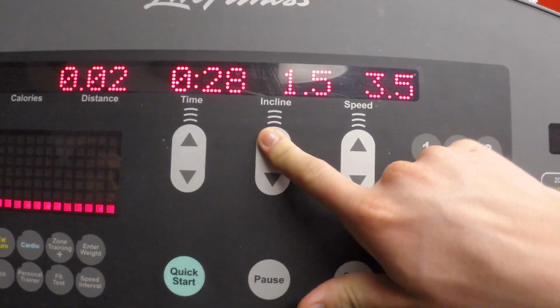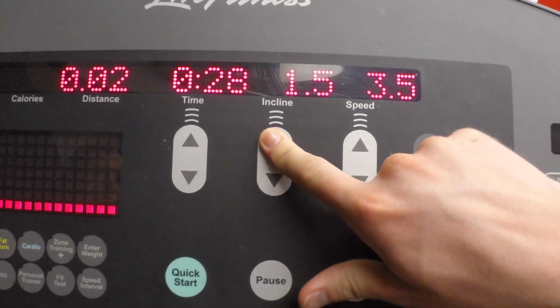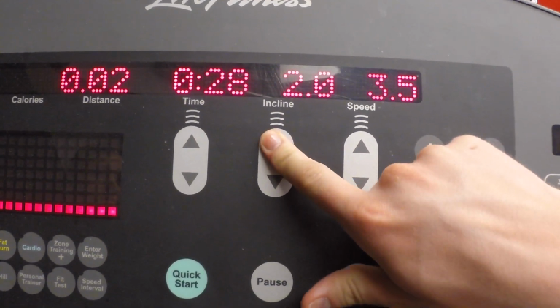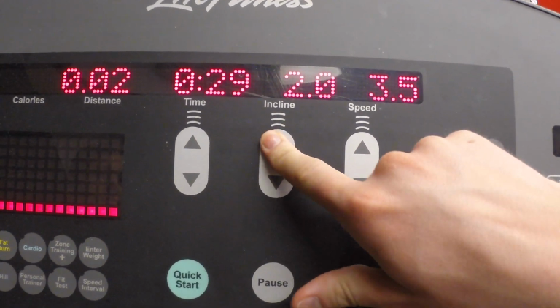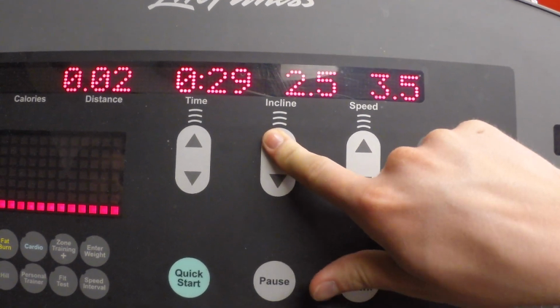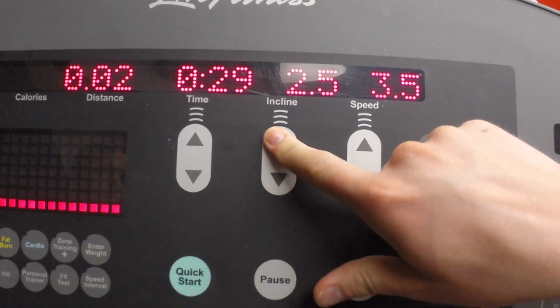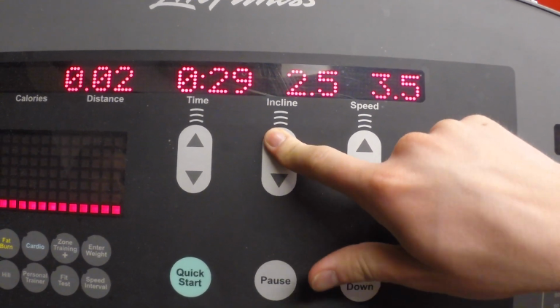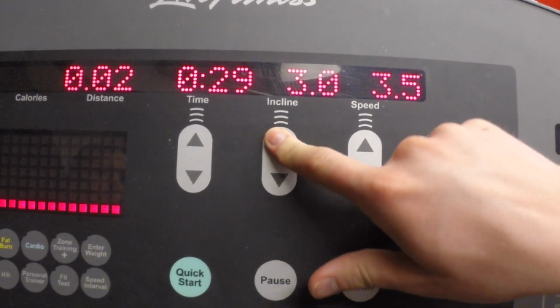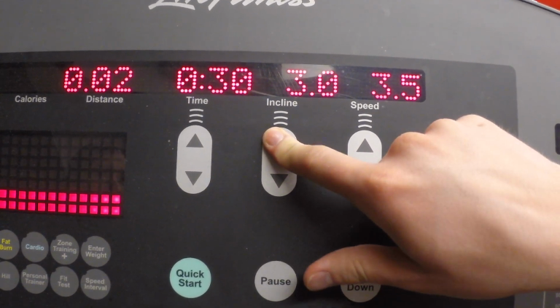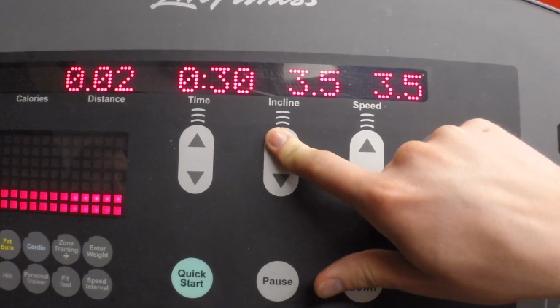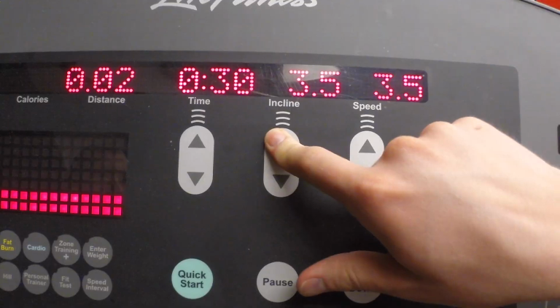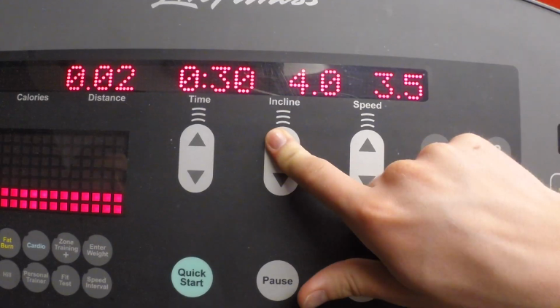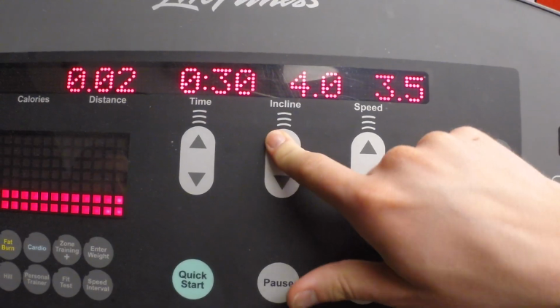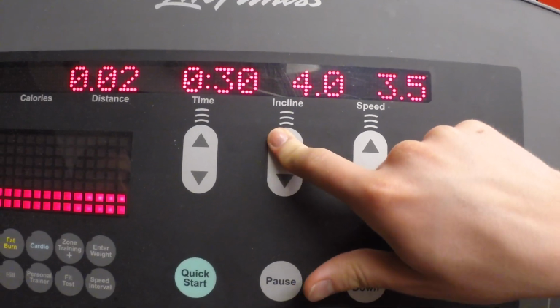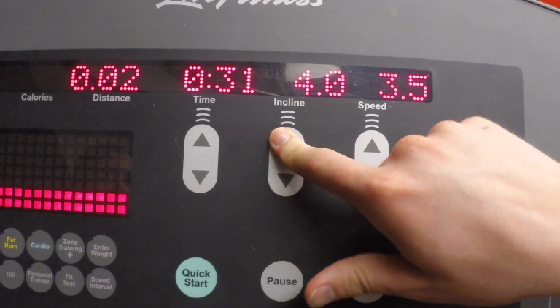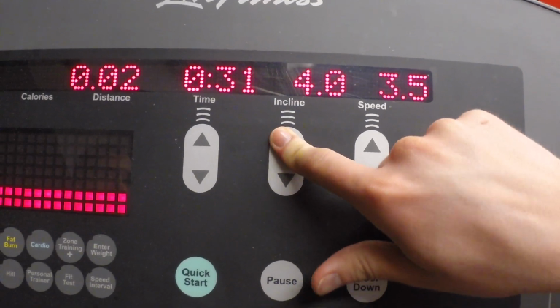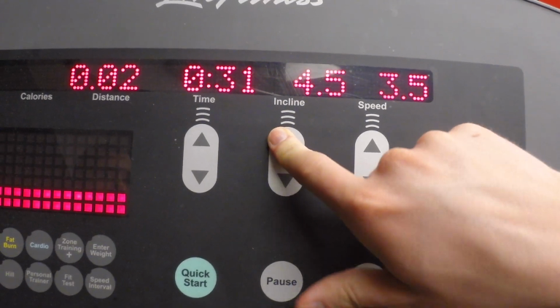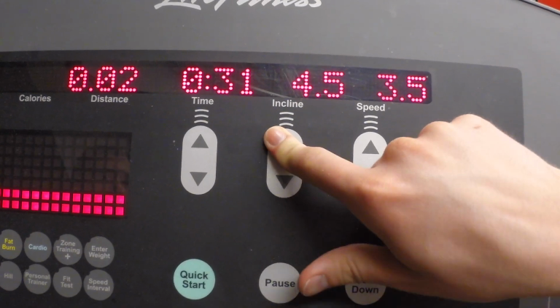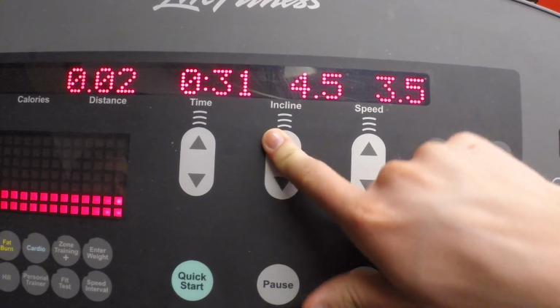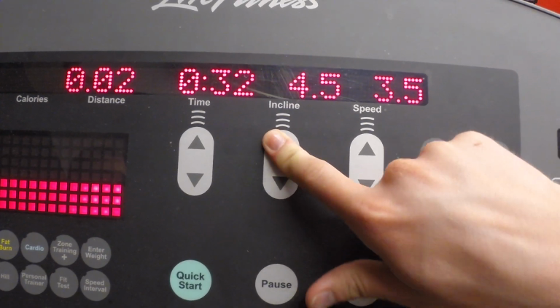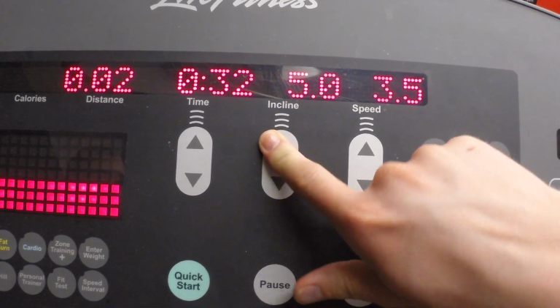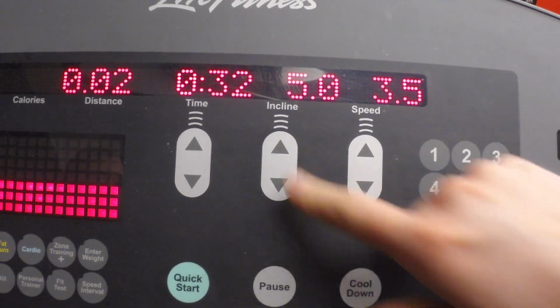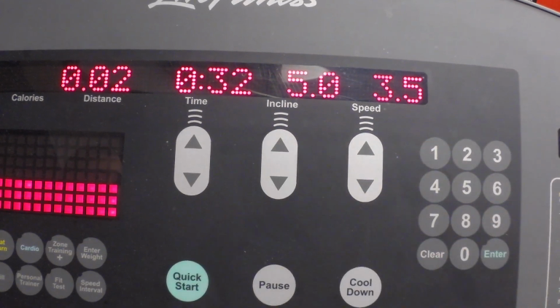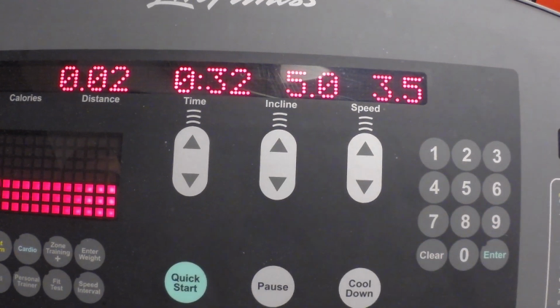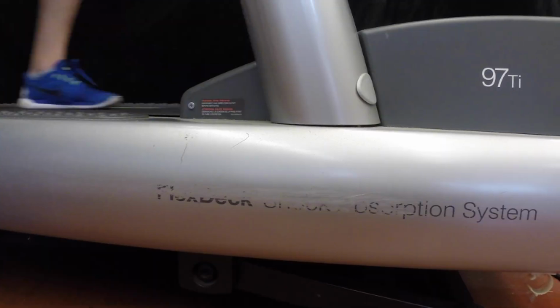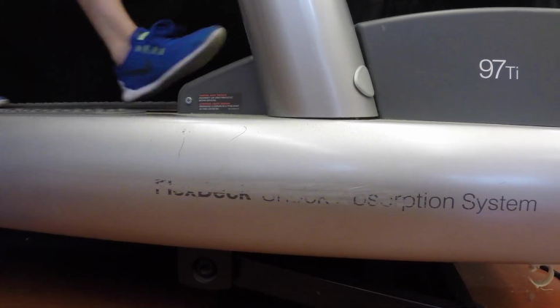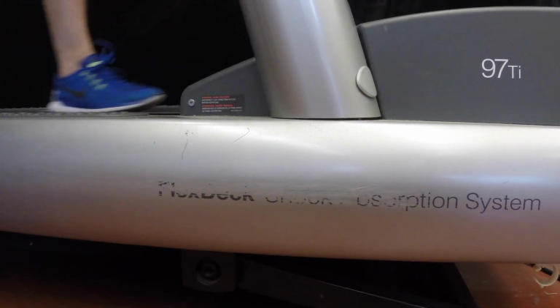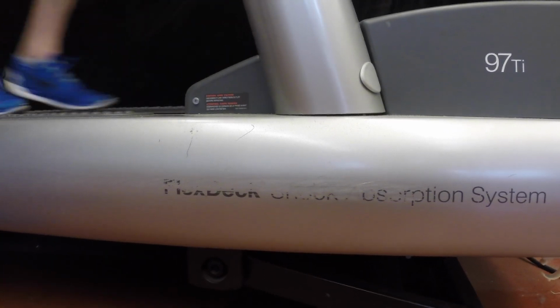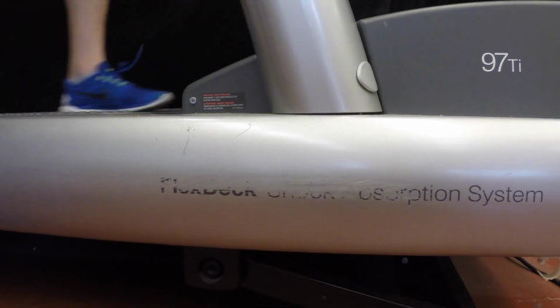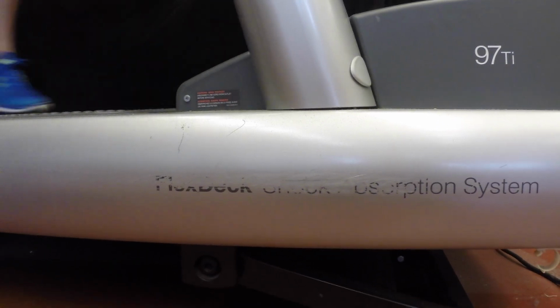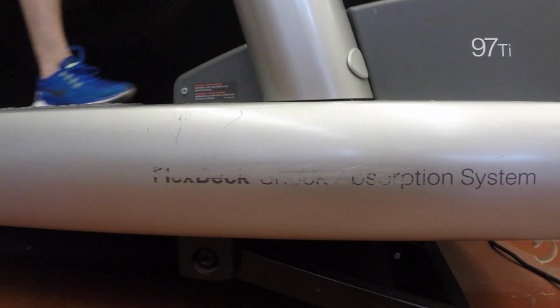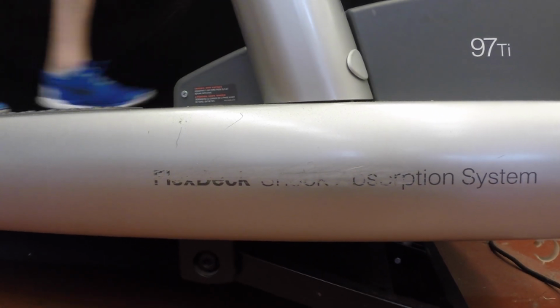Now to continue, increase the grade to 5% and have them walk for another 4 minutes.